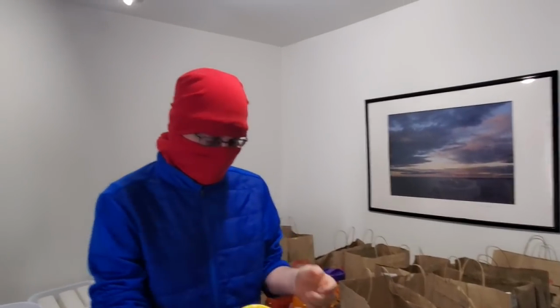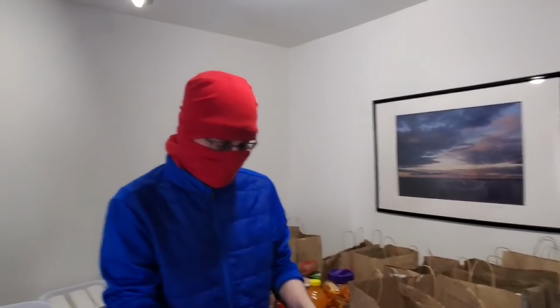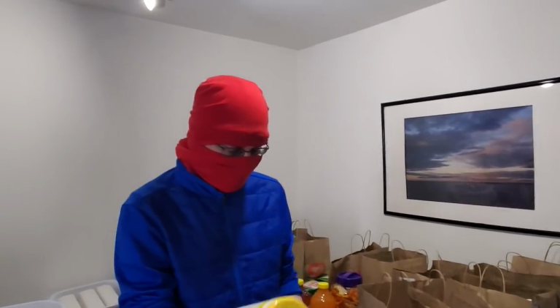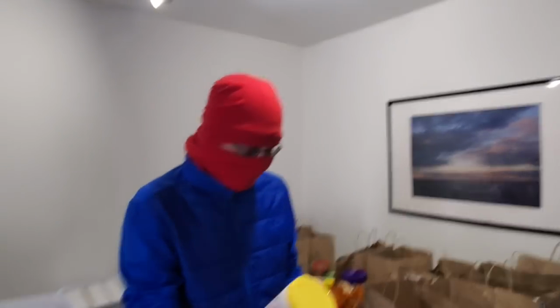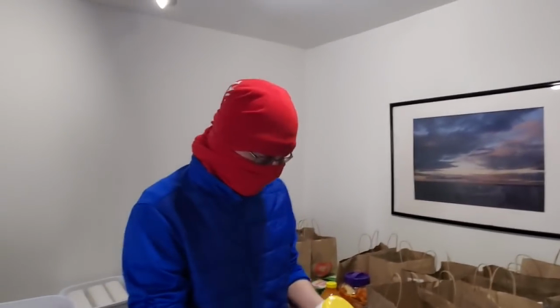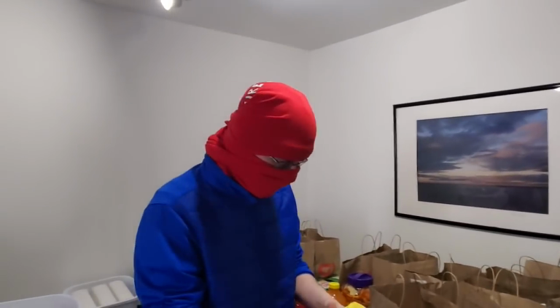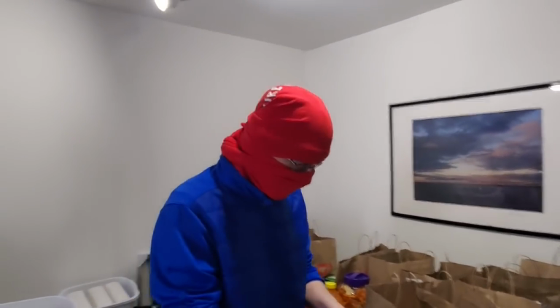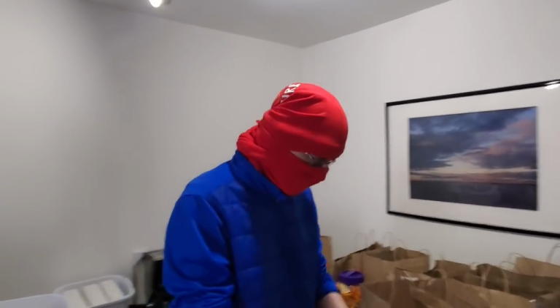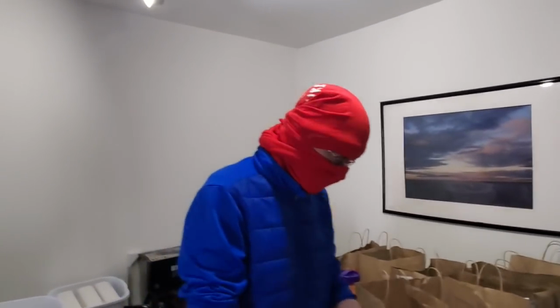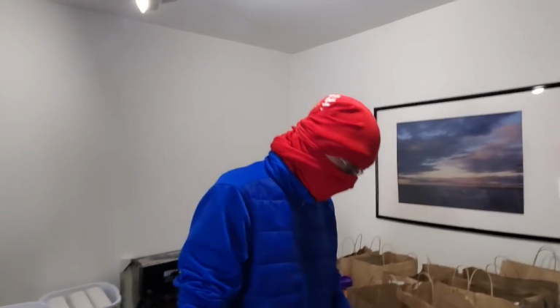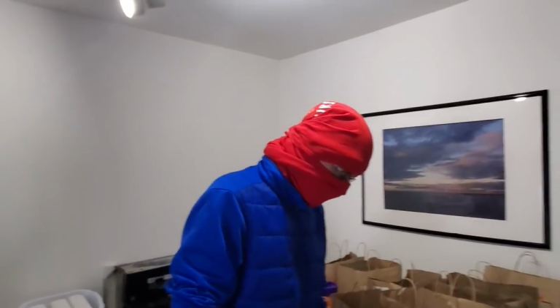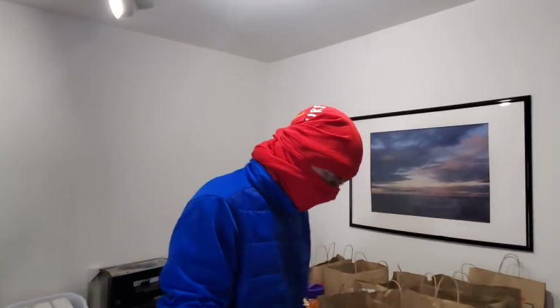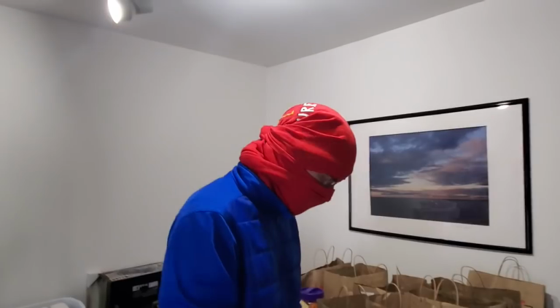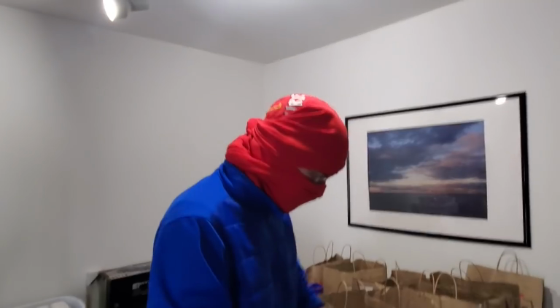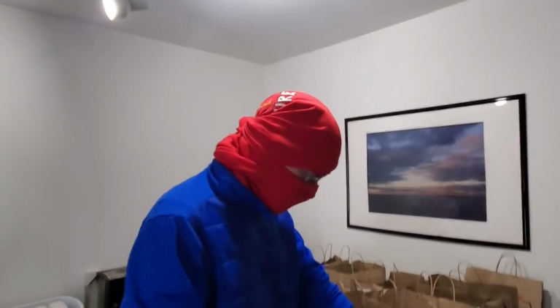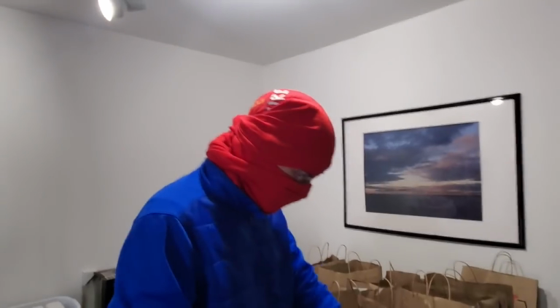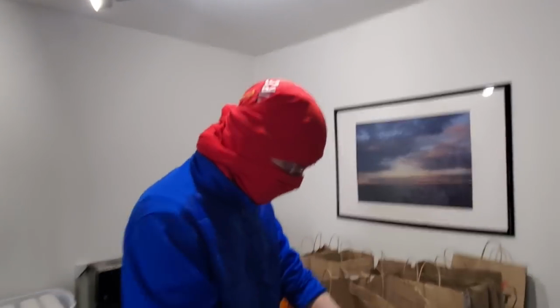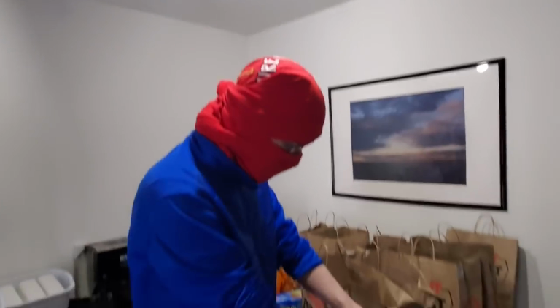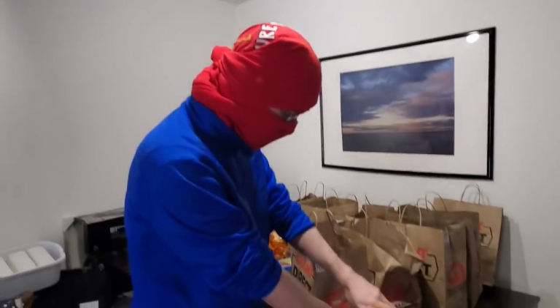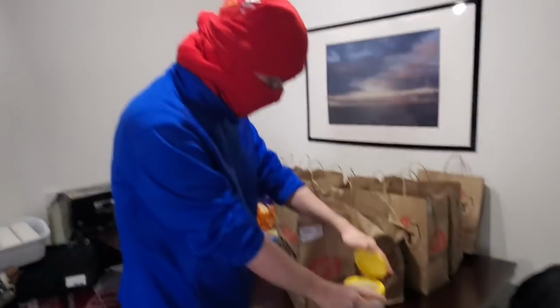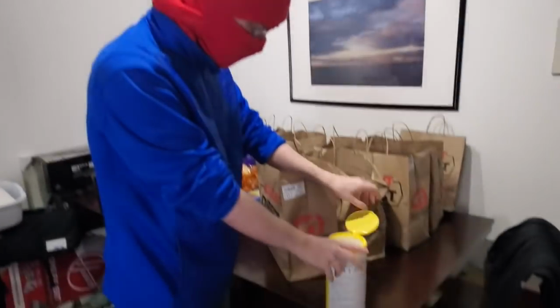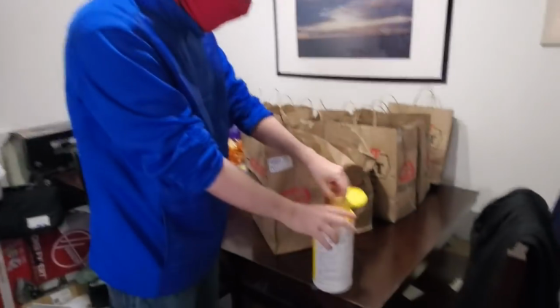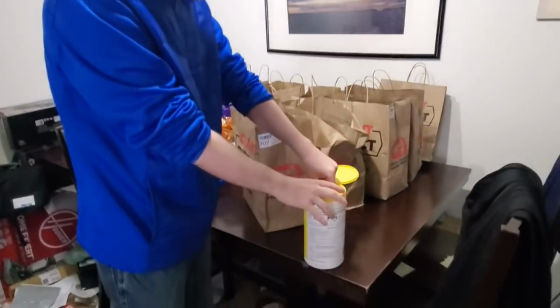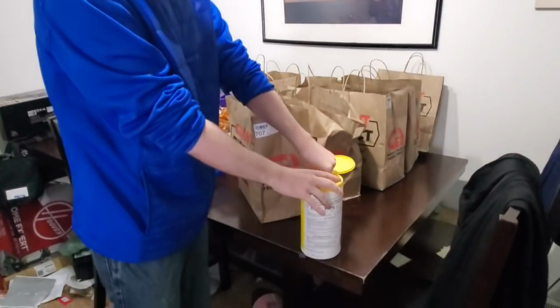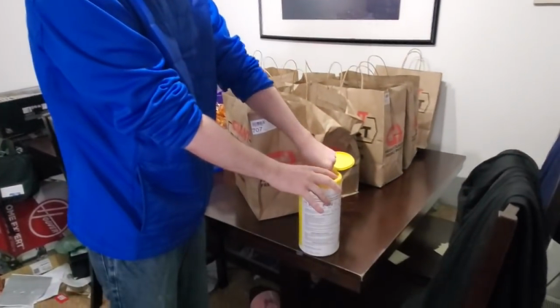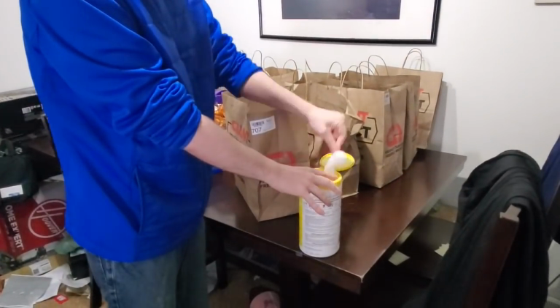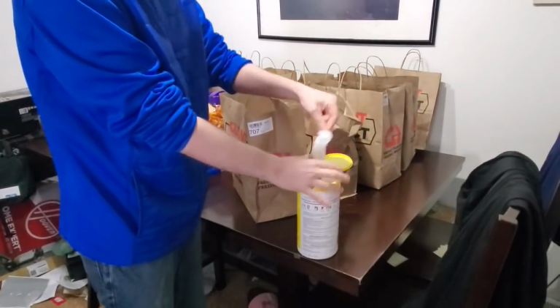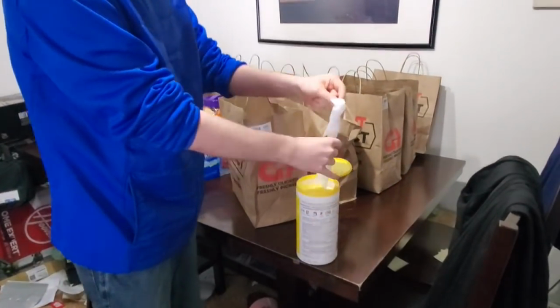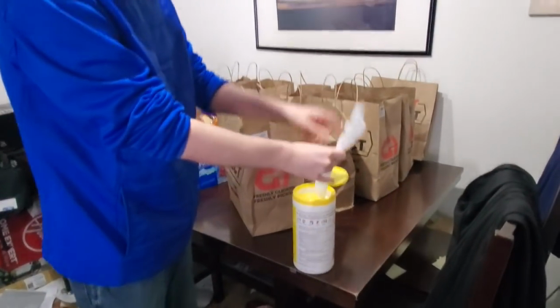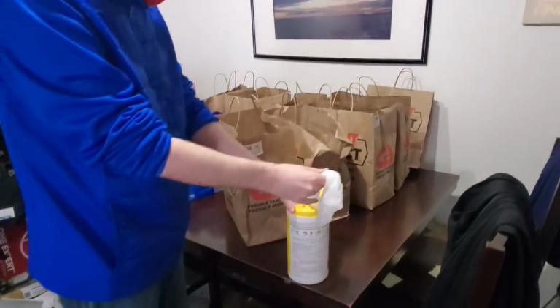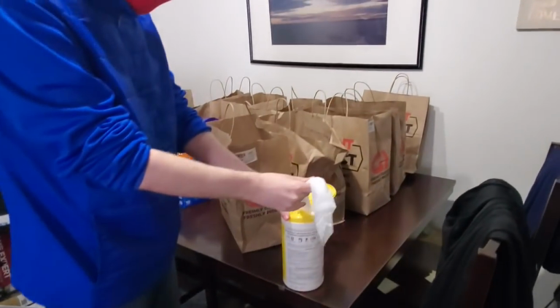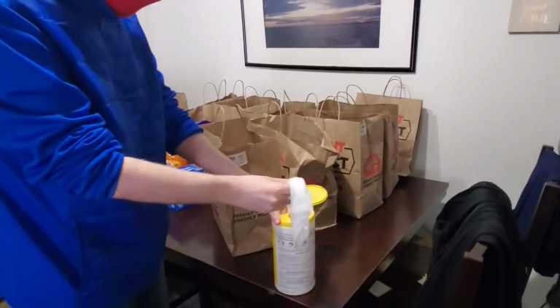So the first thing I want you guys to do: take your disinfectant cleaner, grab it and we're going to put it on our hands.